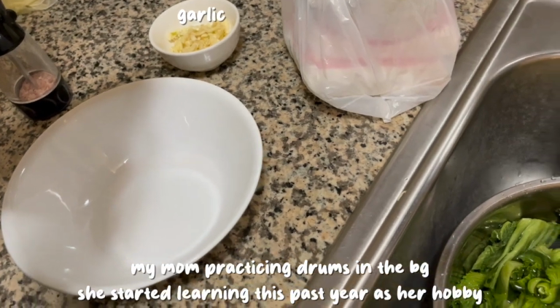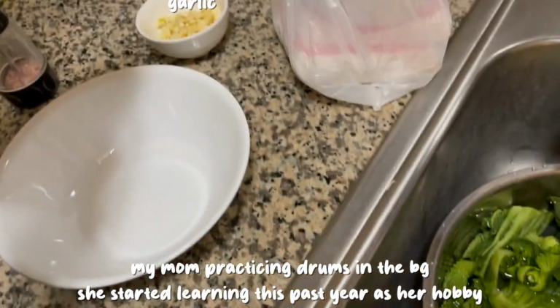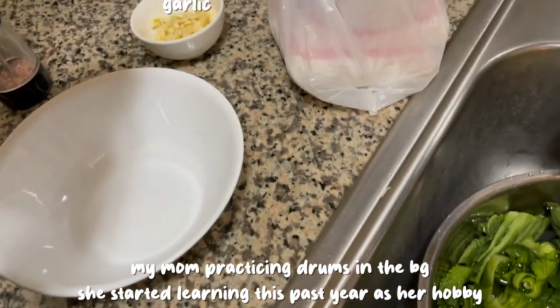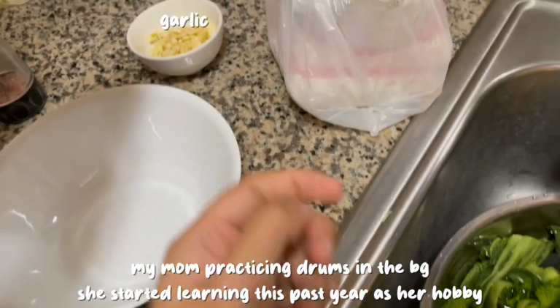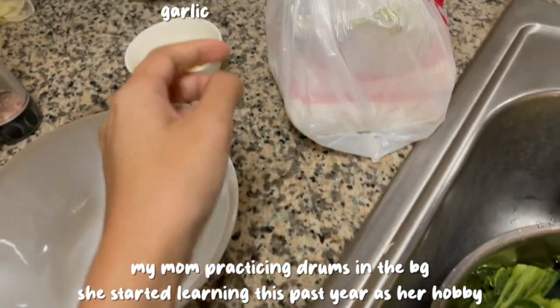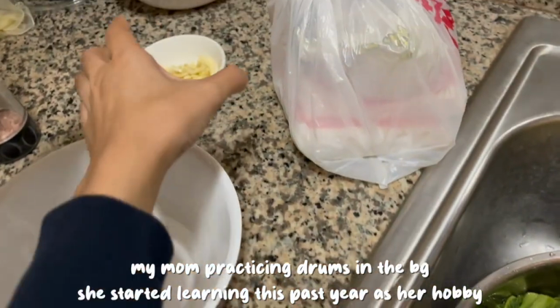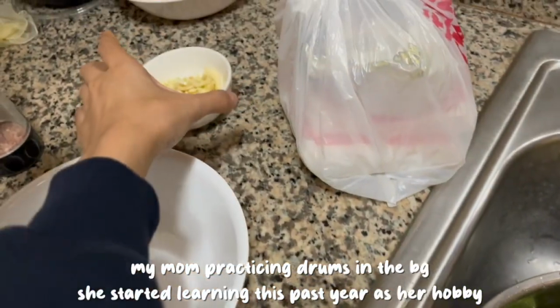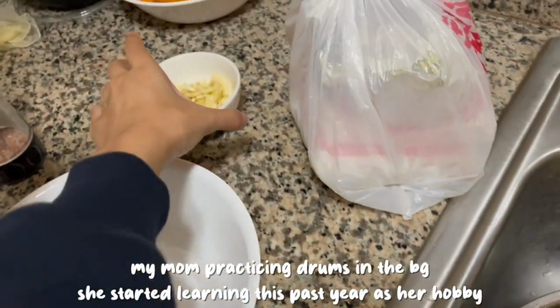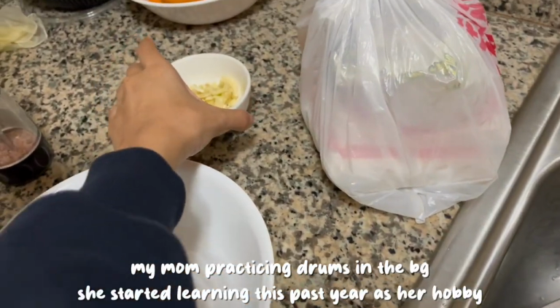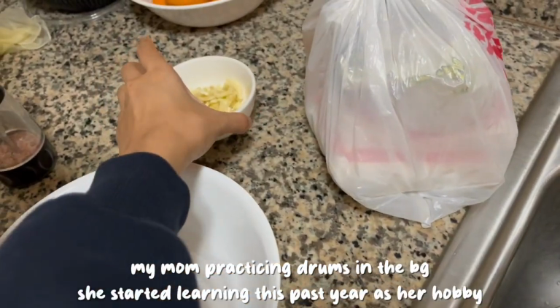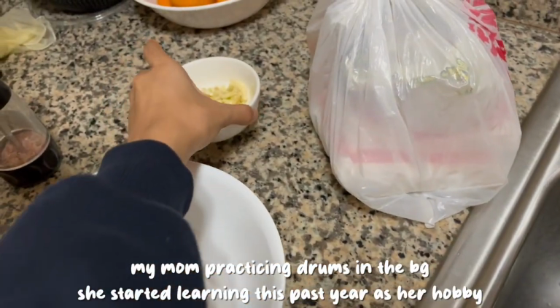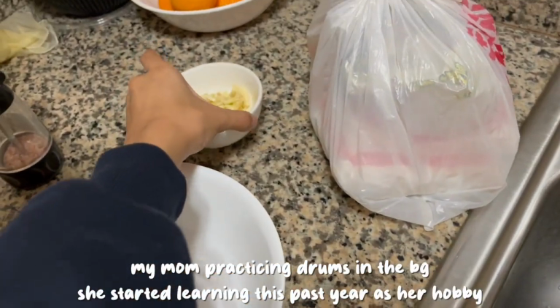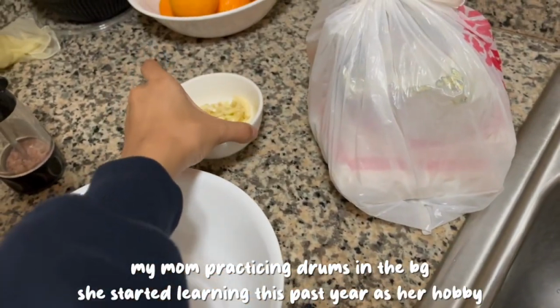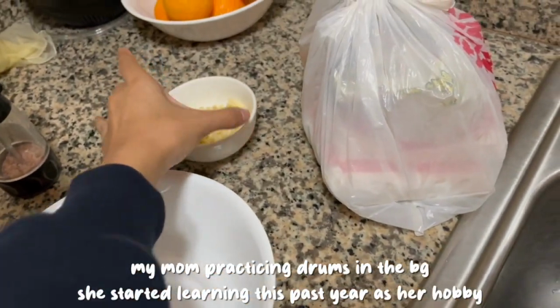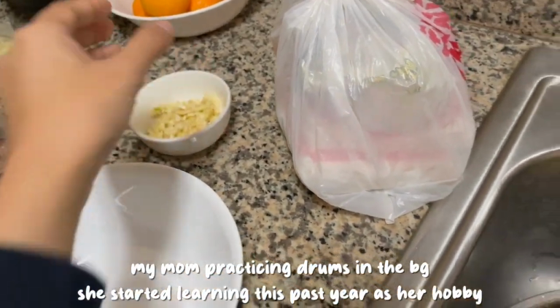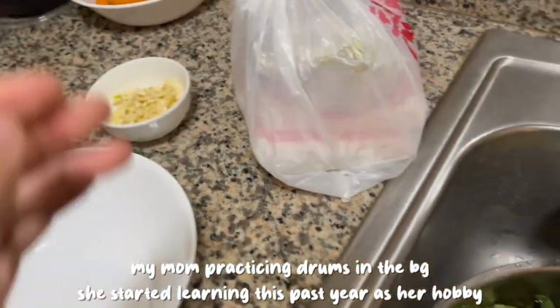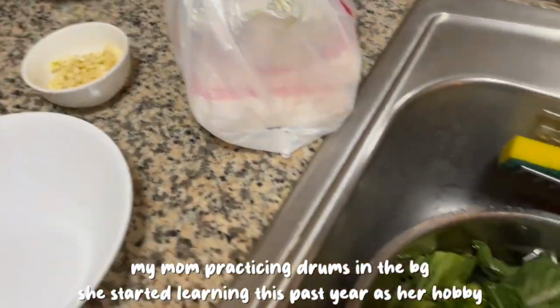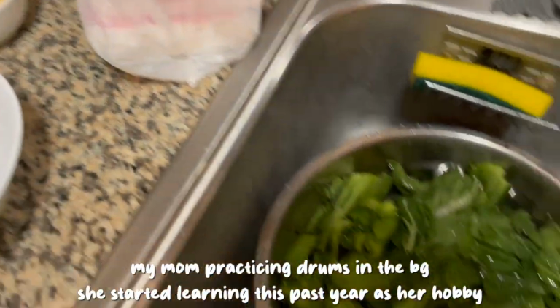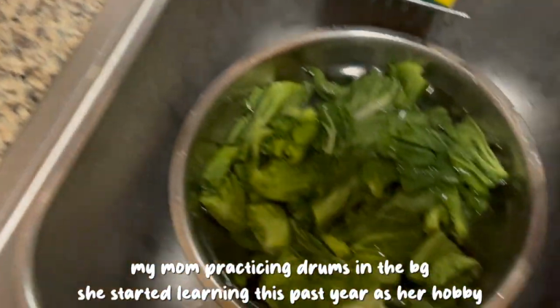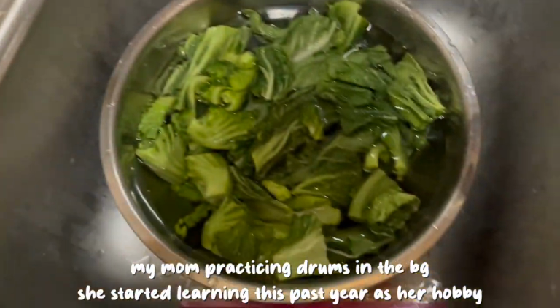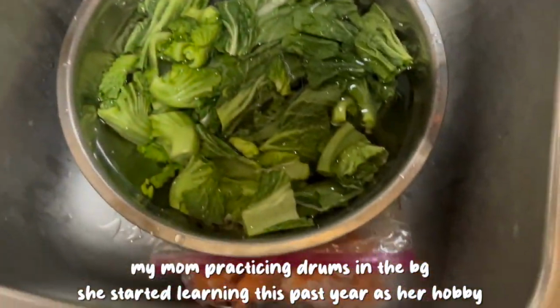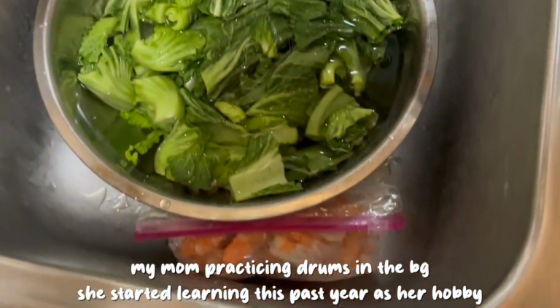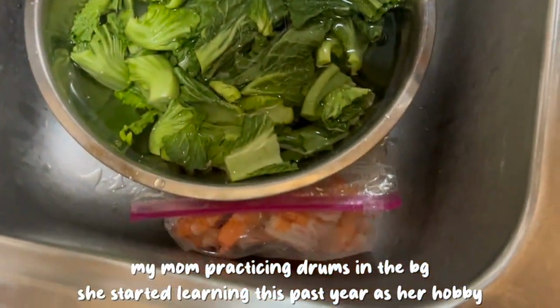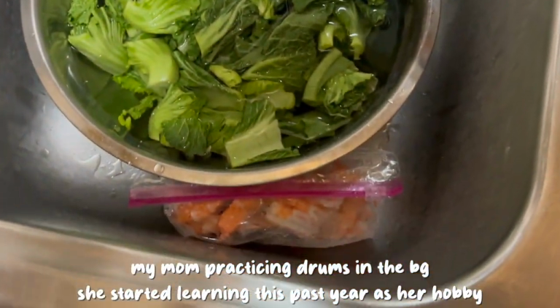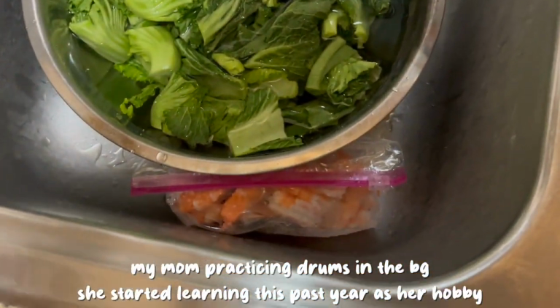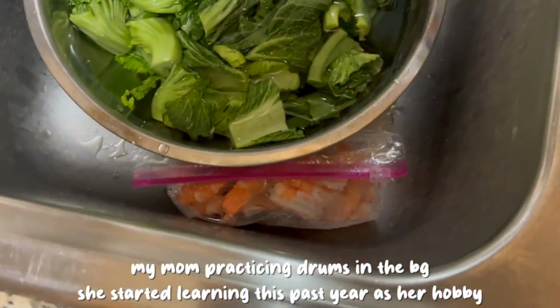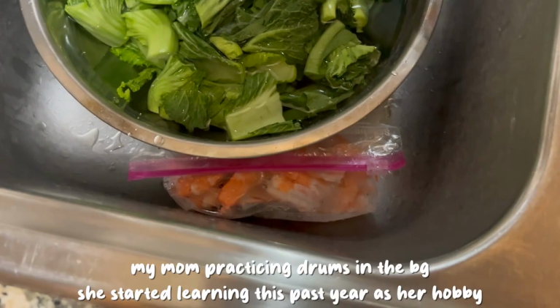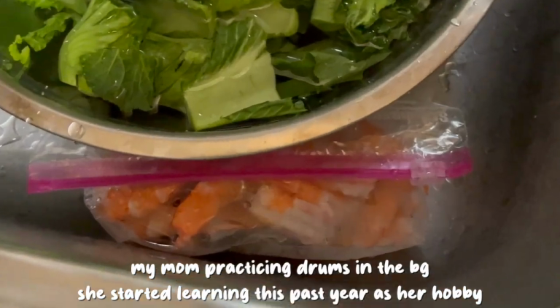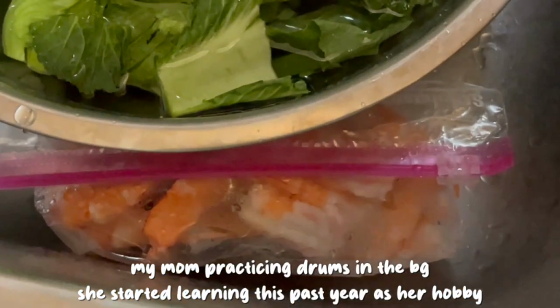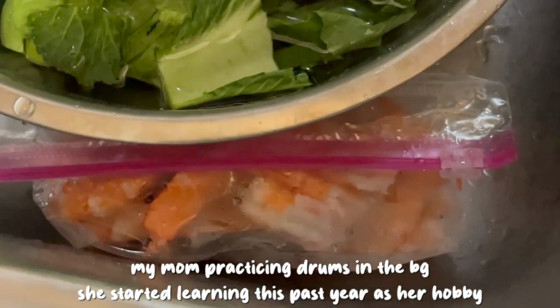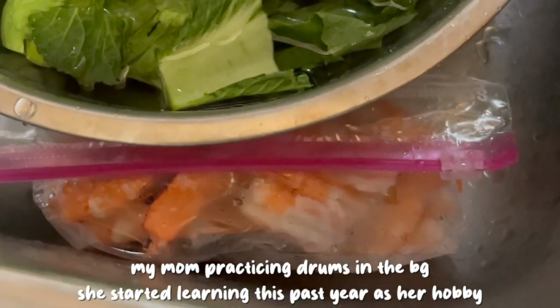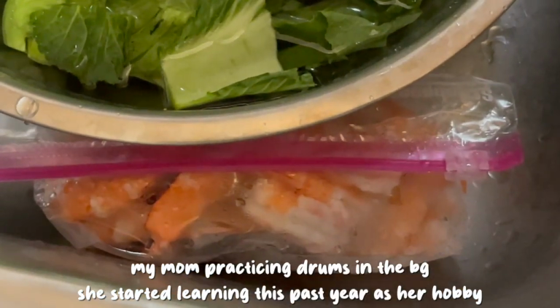We have the garlic, and we have the shrimp, and we're gonna make garlic shrimp.